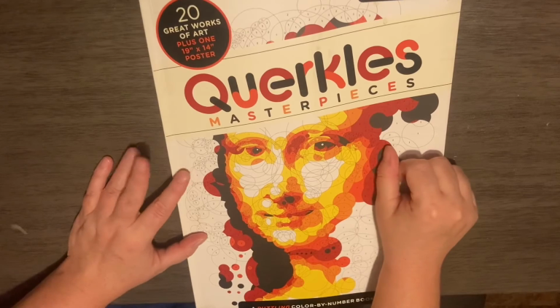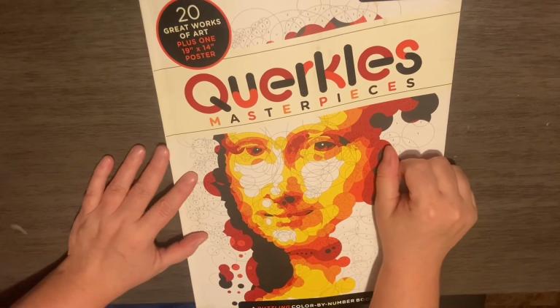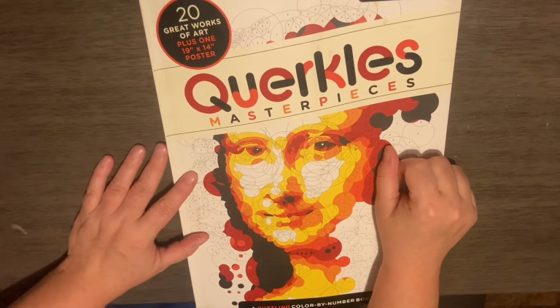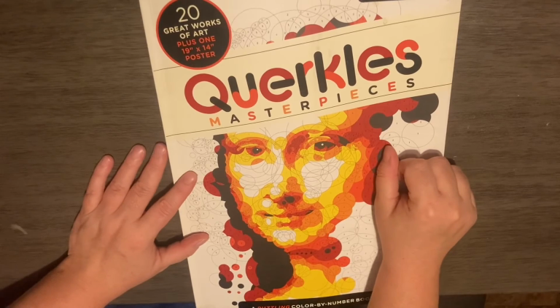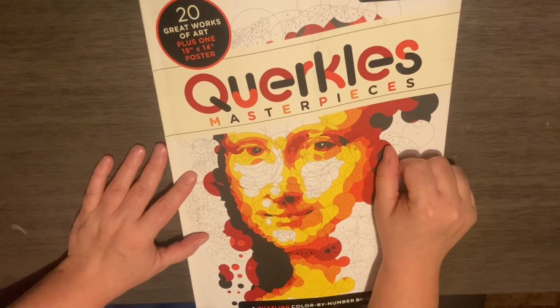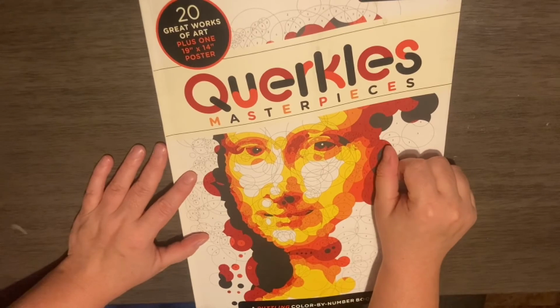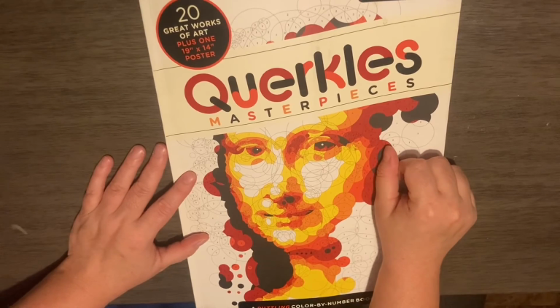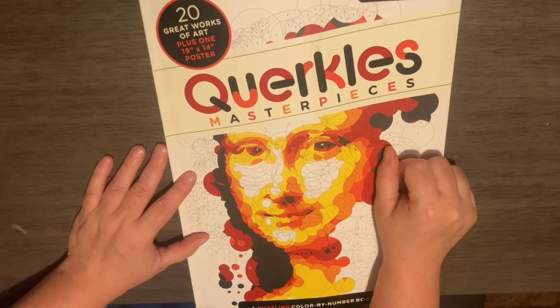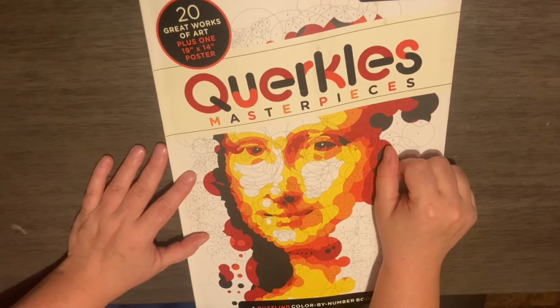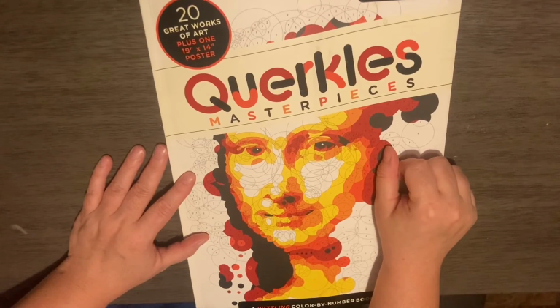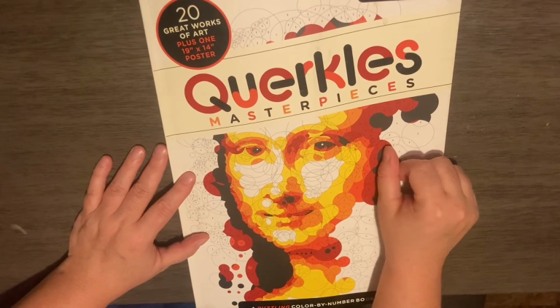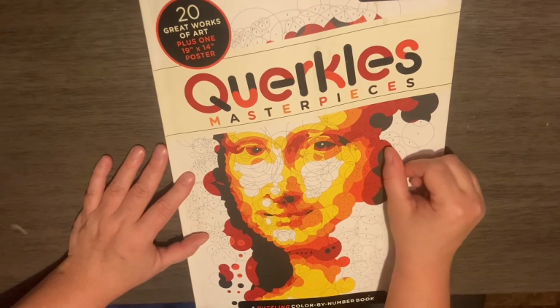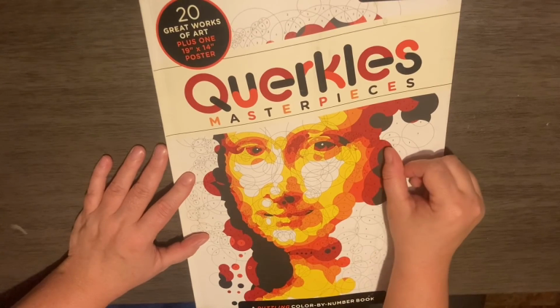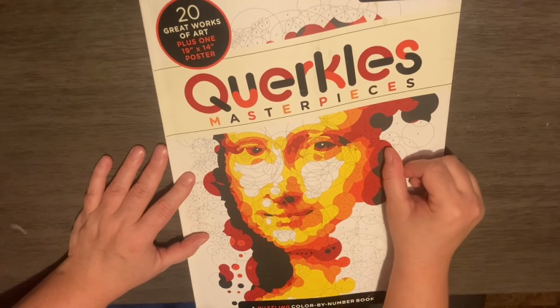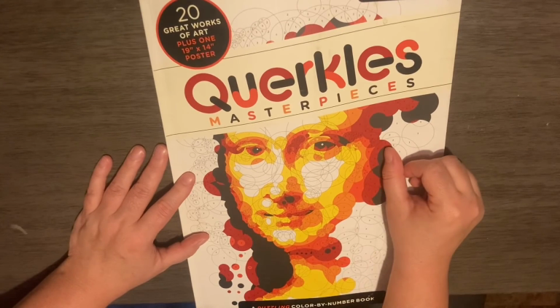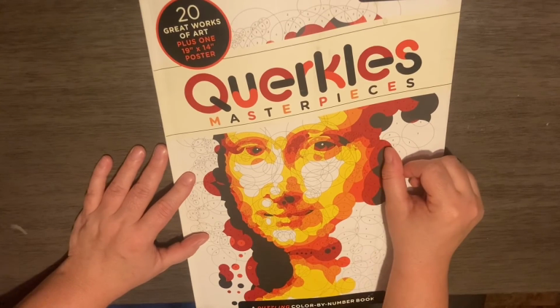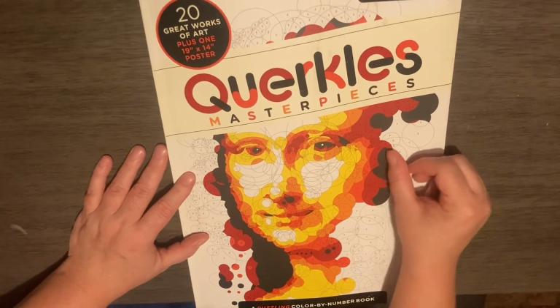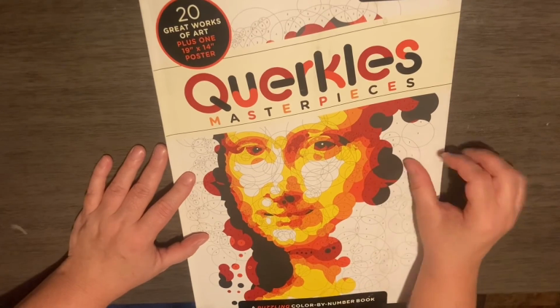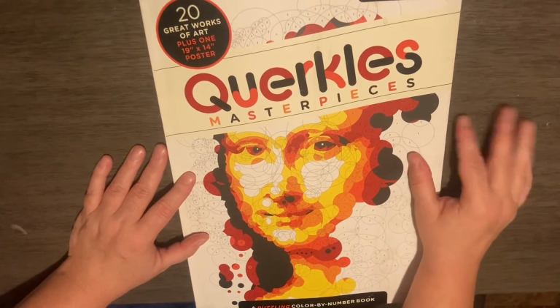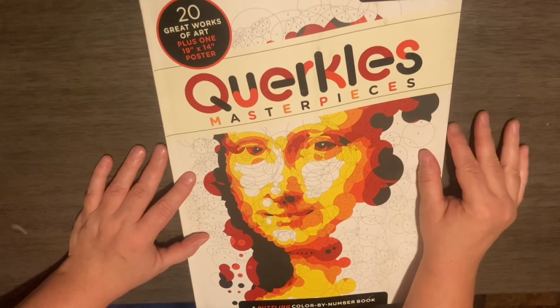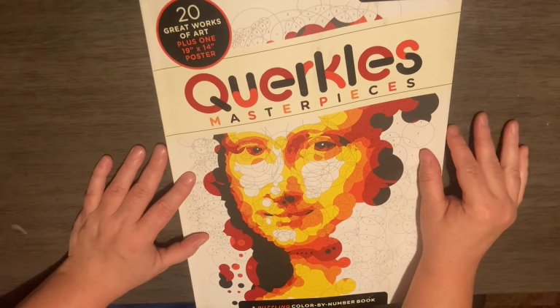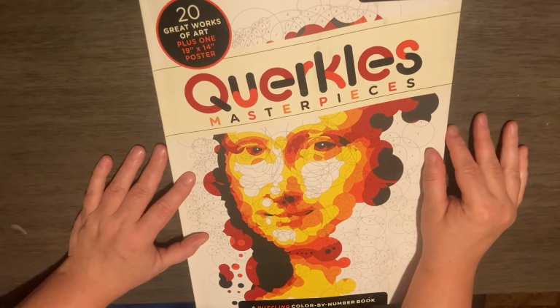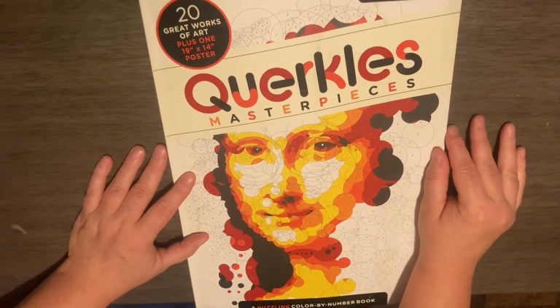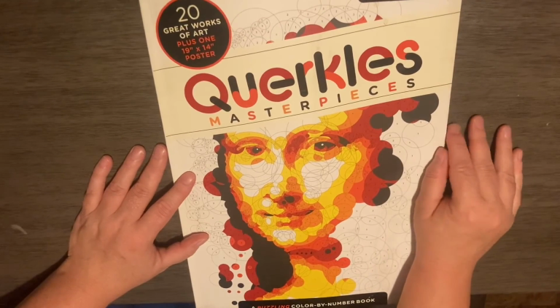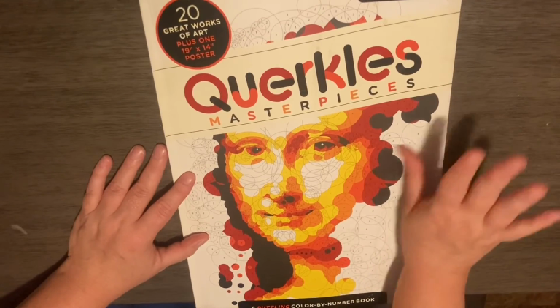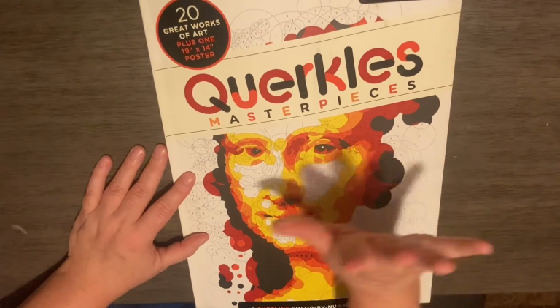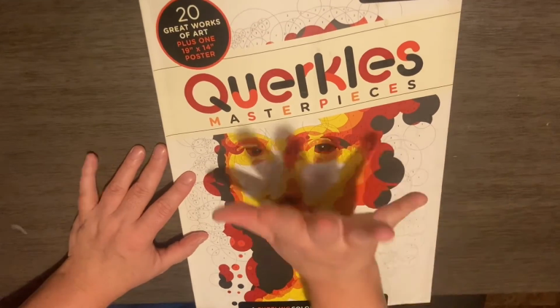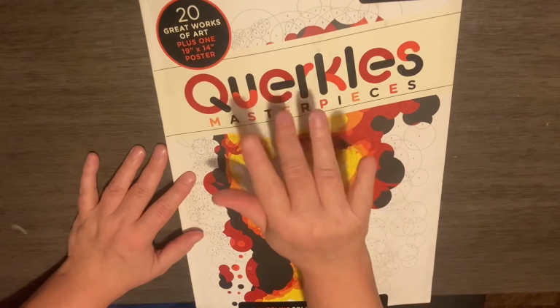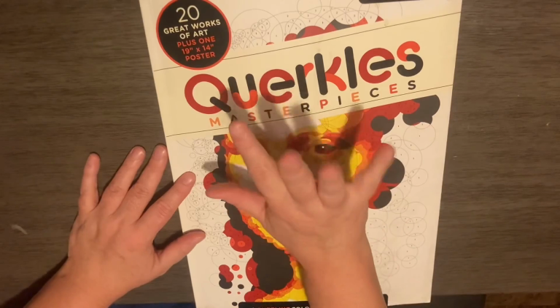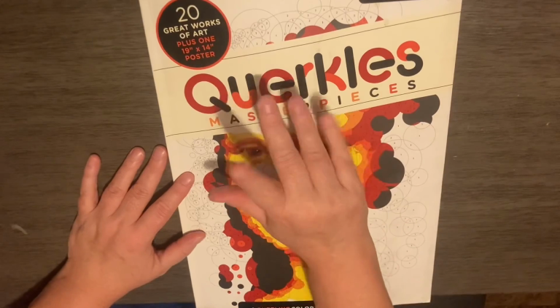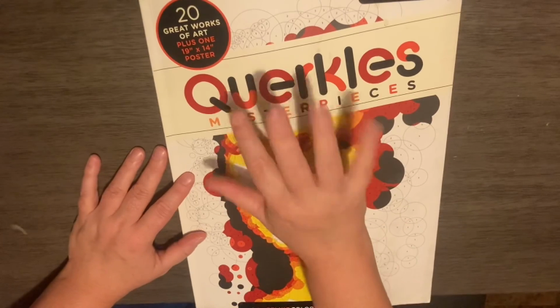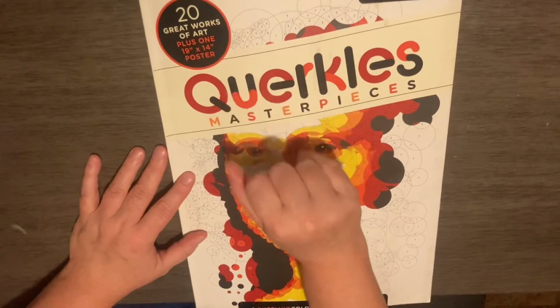So again, this was Quirkle's Masterpiece by Thomas Pippet. Until next time, bye.